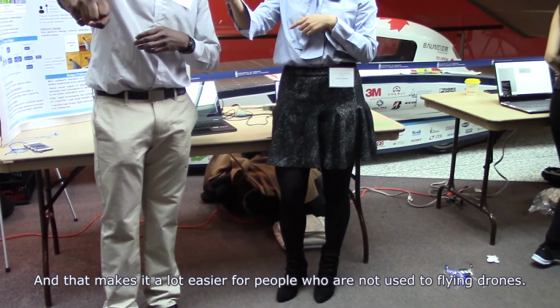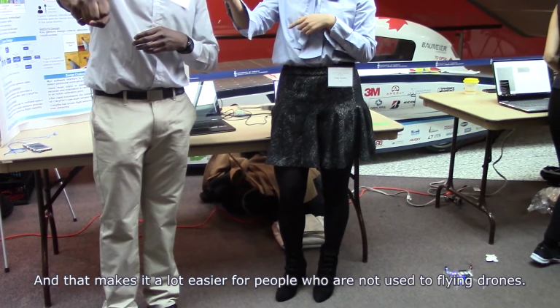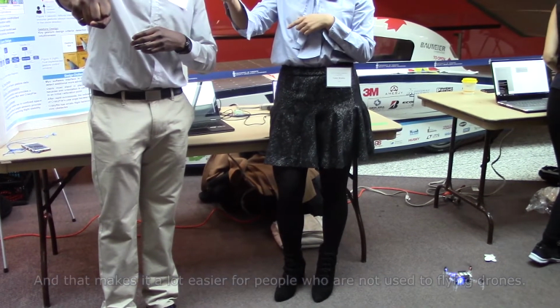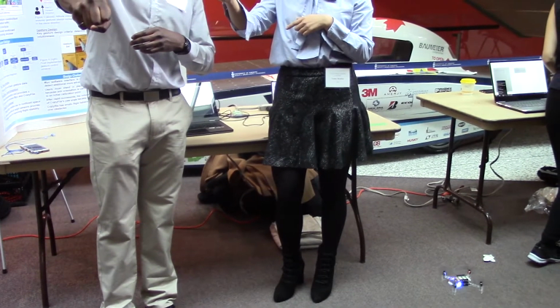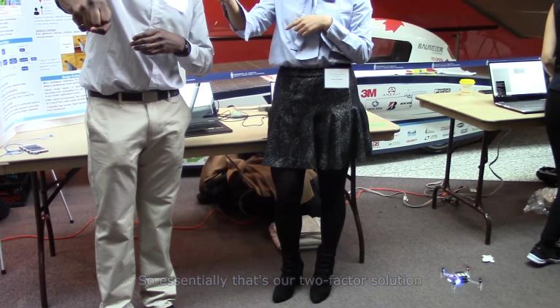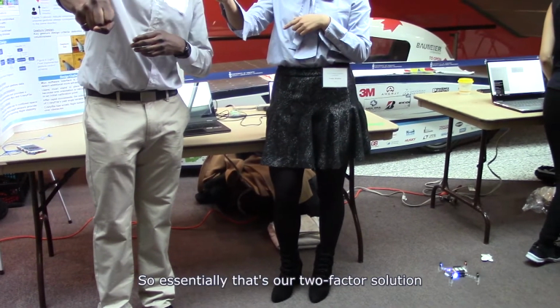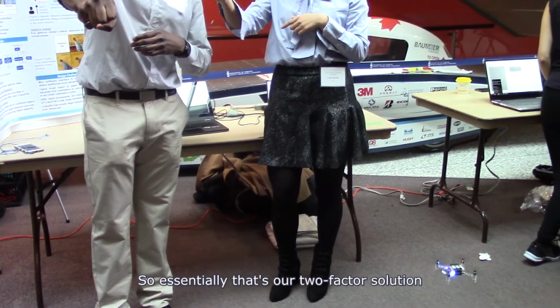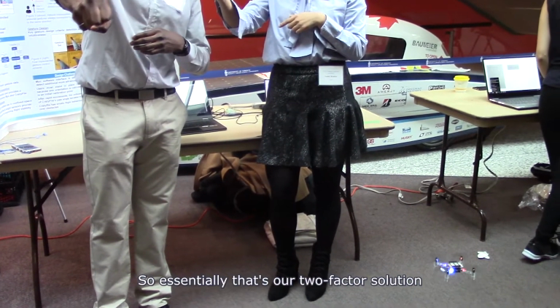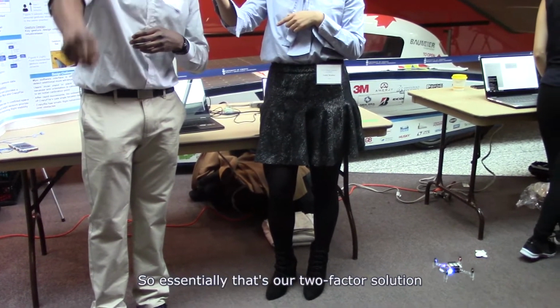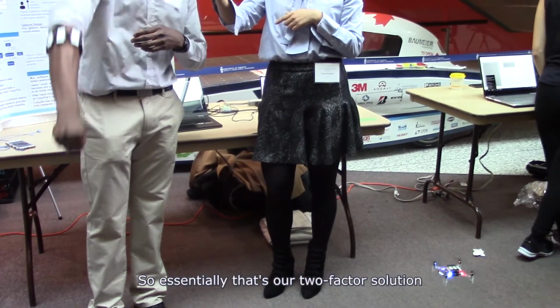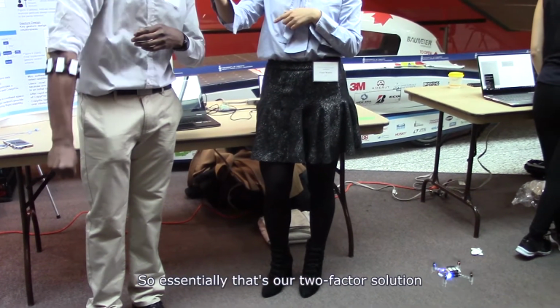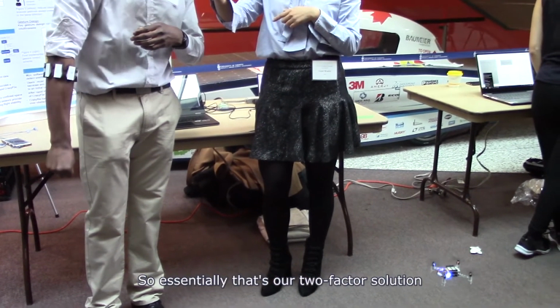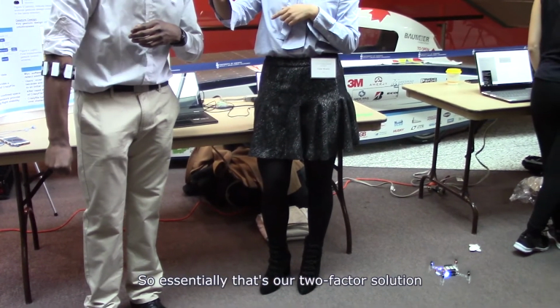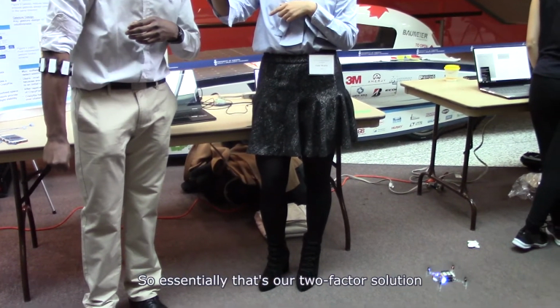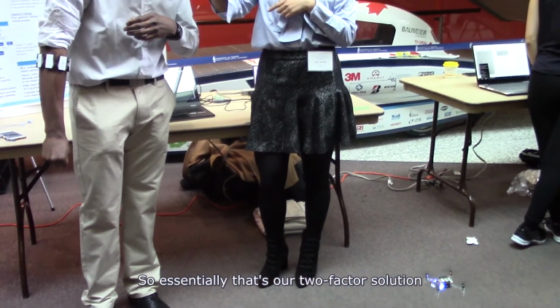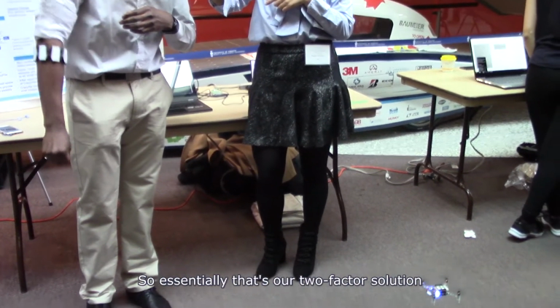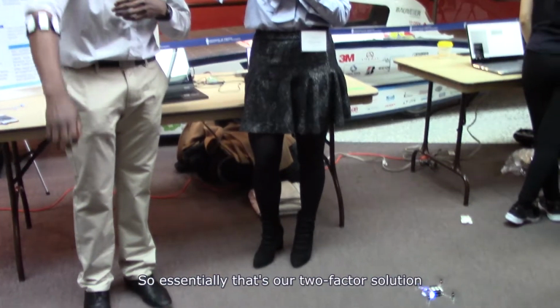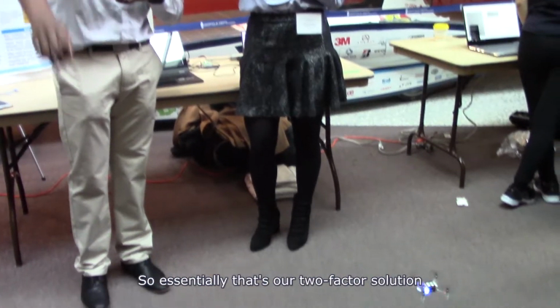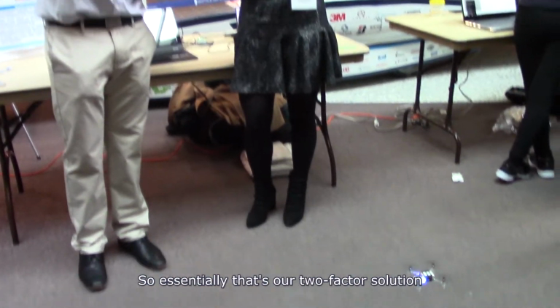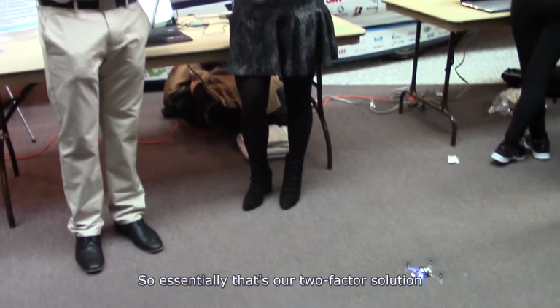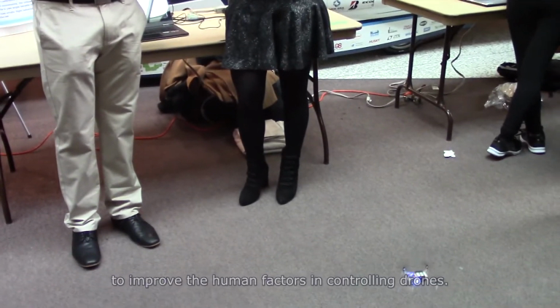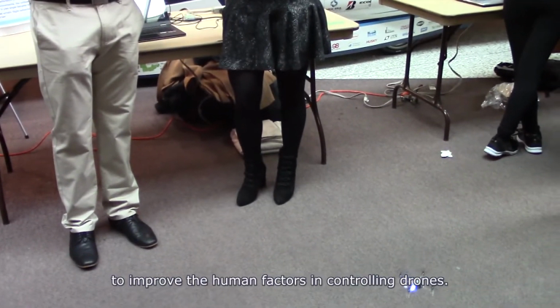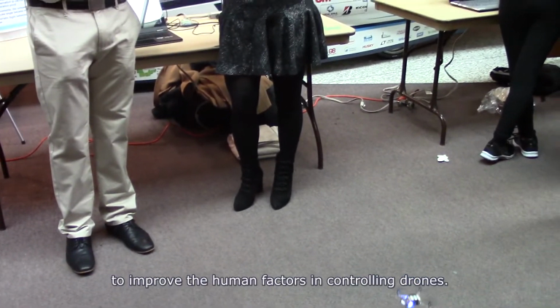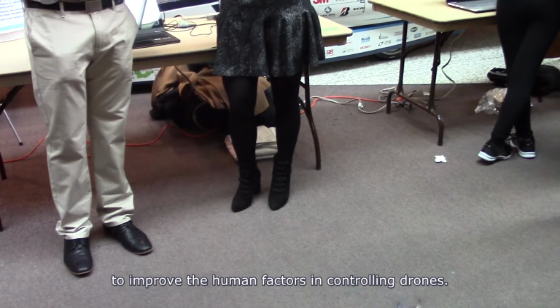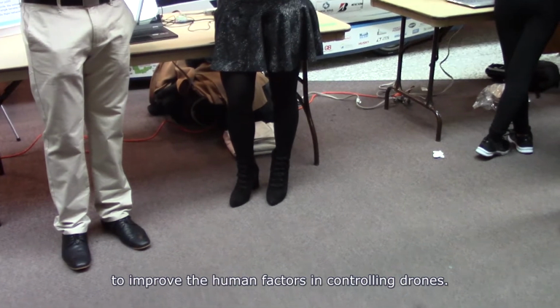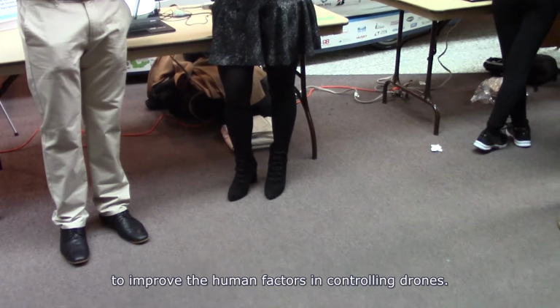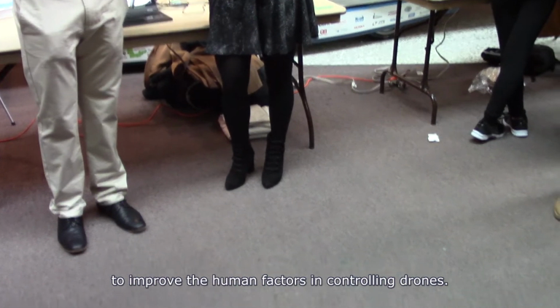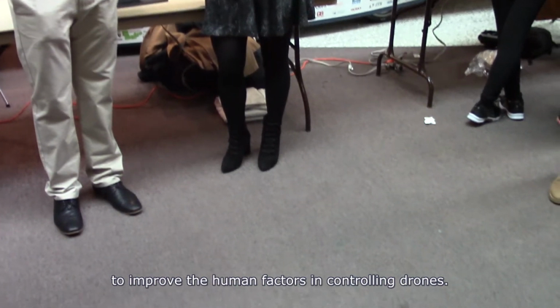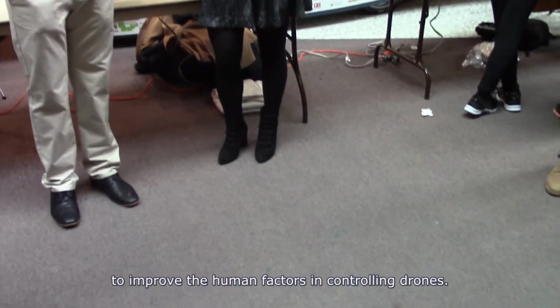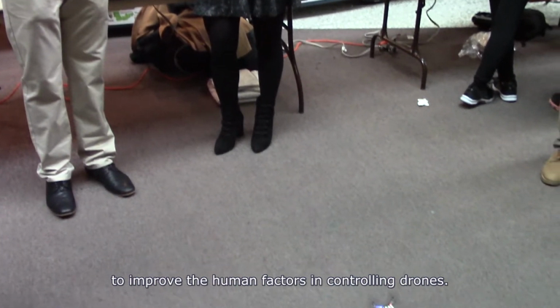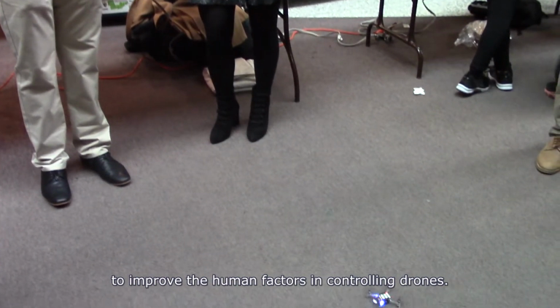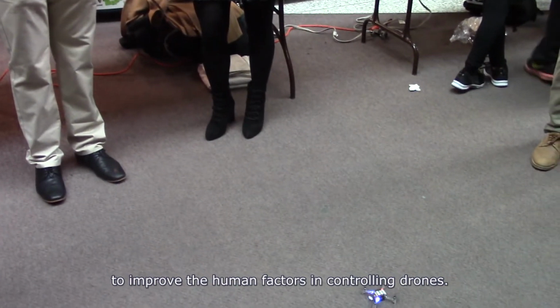So essentially that's our two-factor solution to the human factors of the drone.